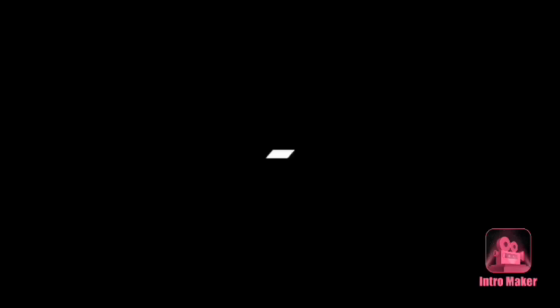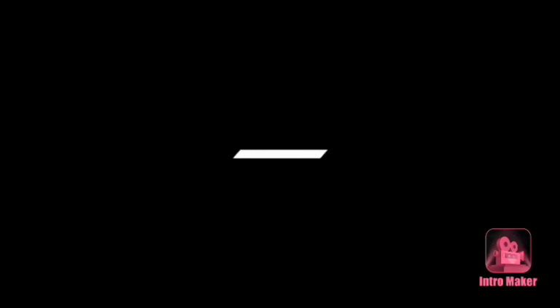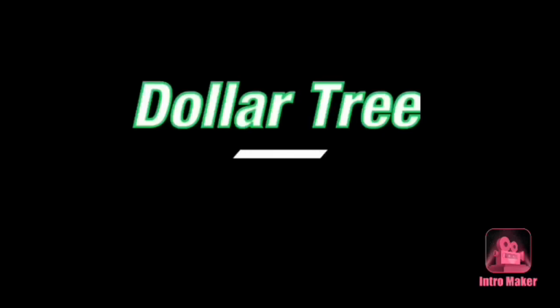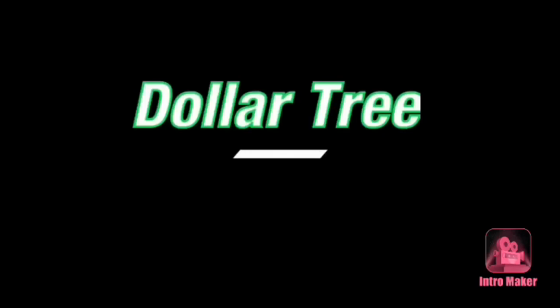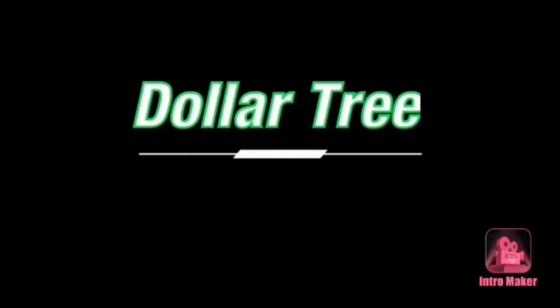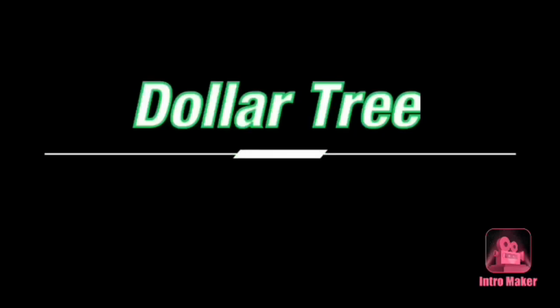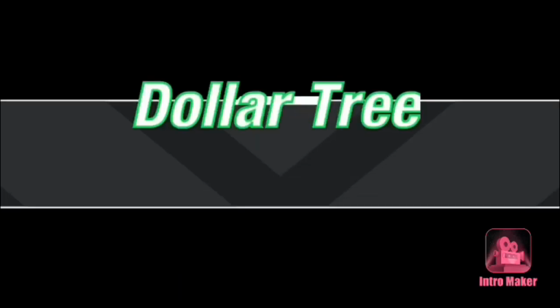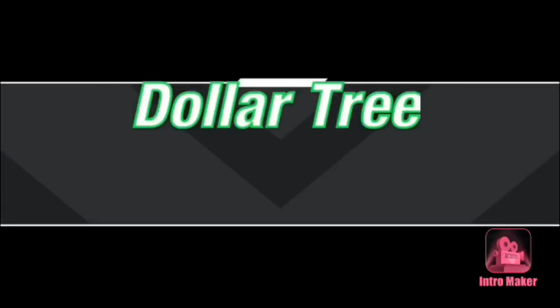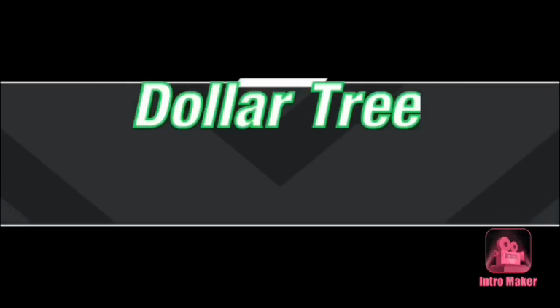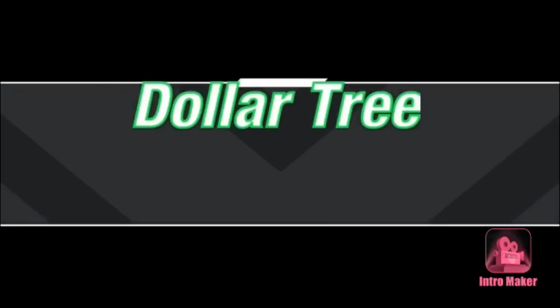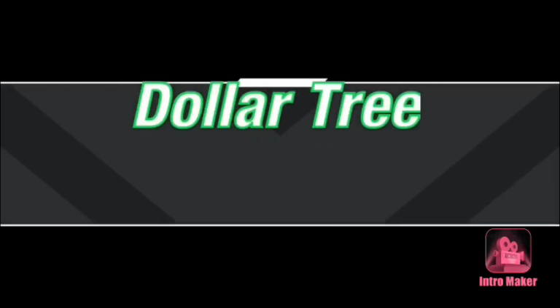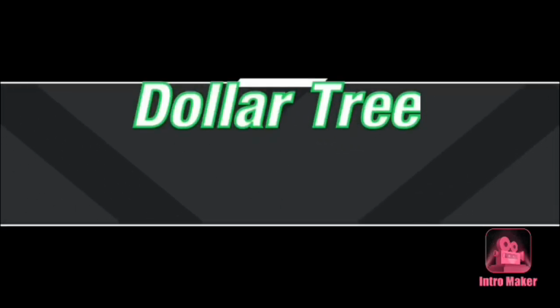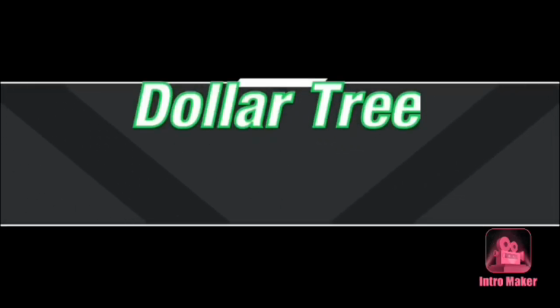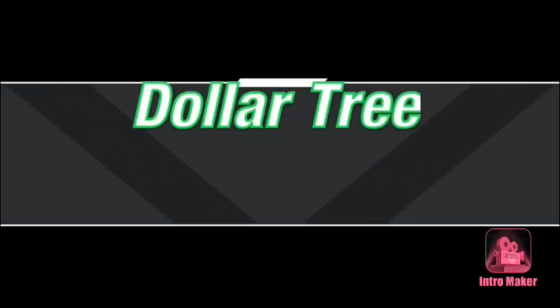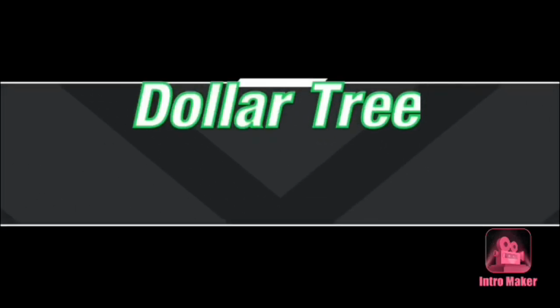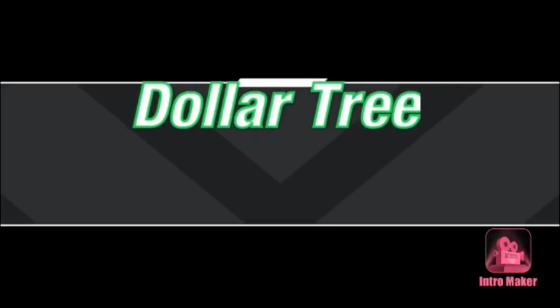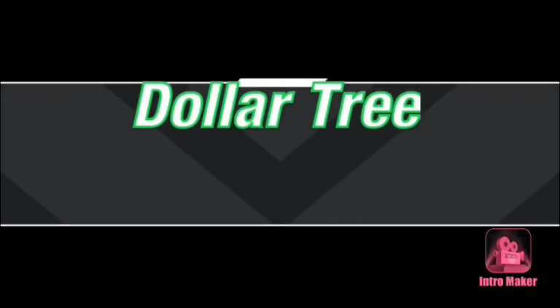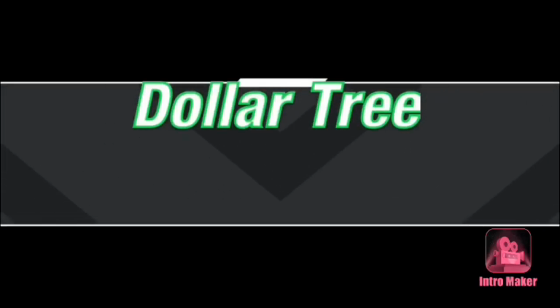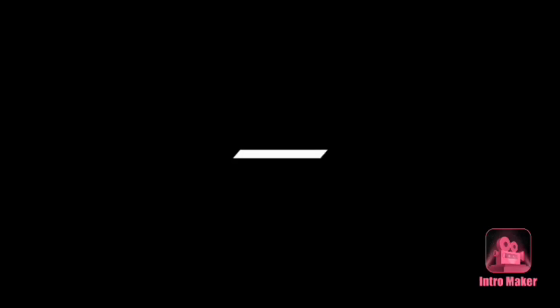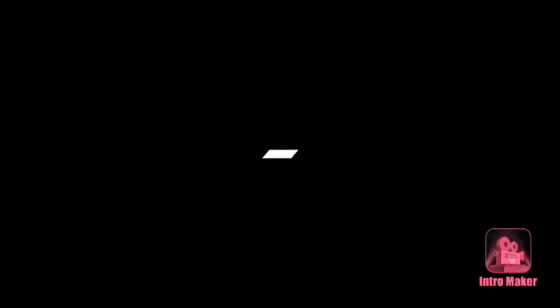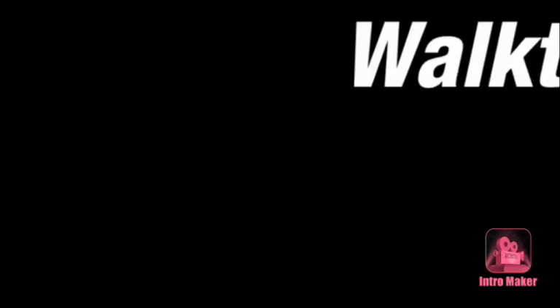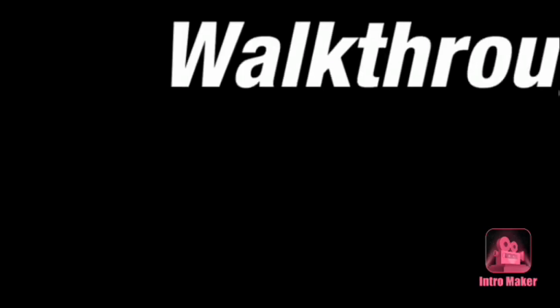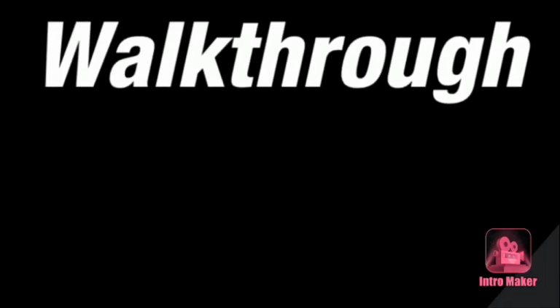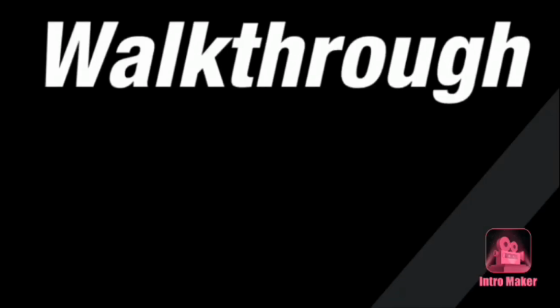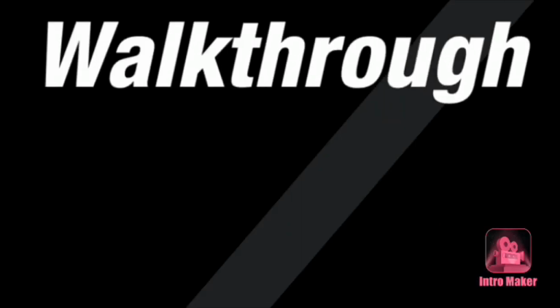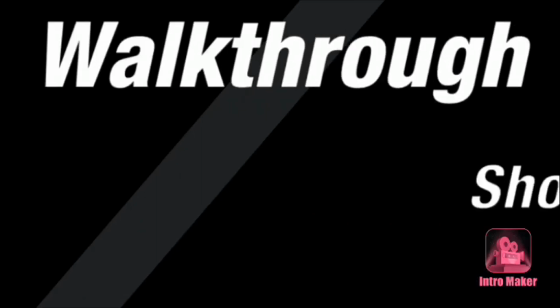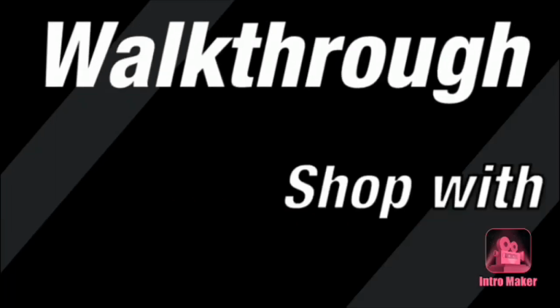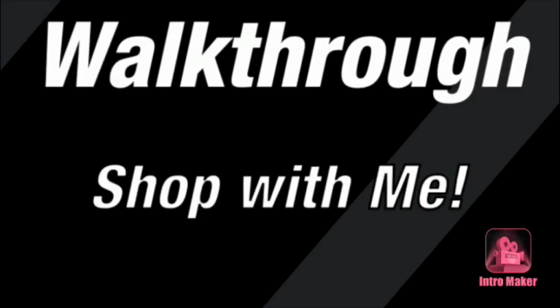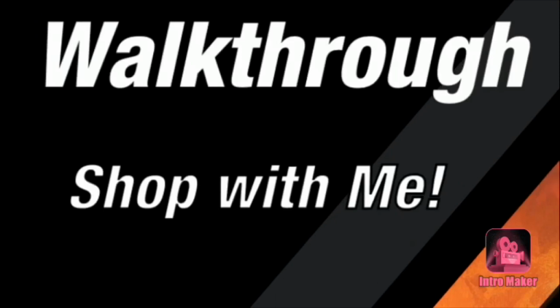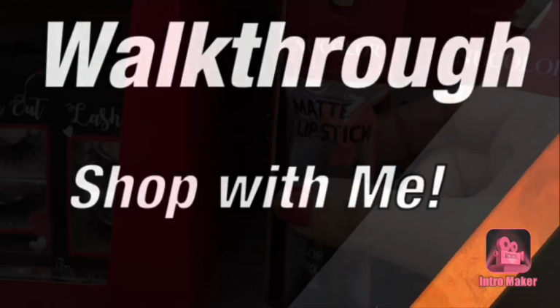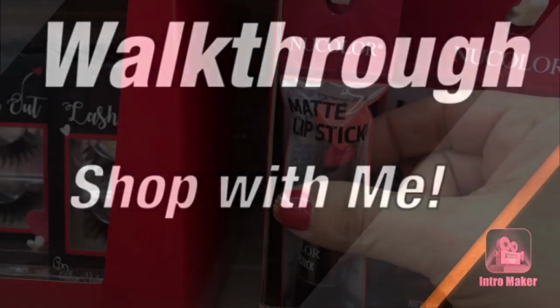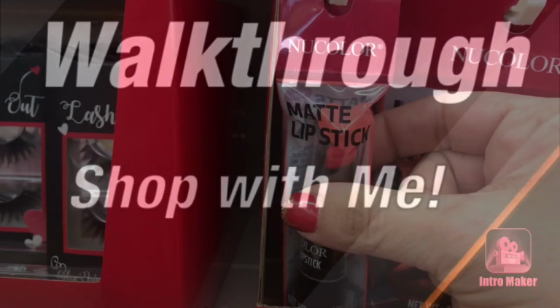Hey everybody, let's take a trip around Dollar Tree and look at anything that caught my eye this time.